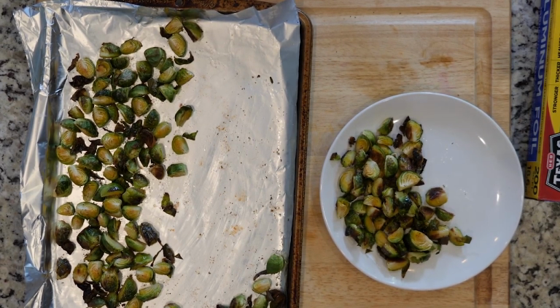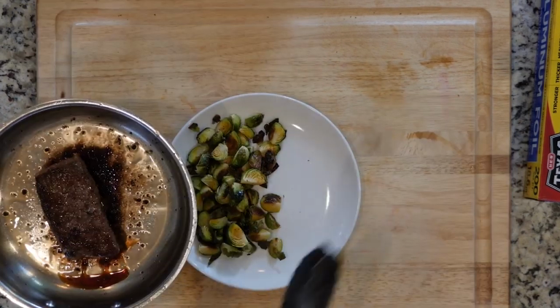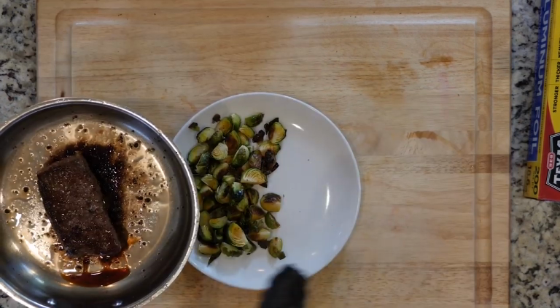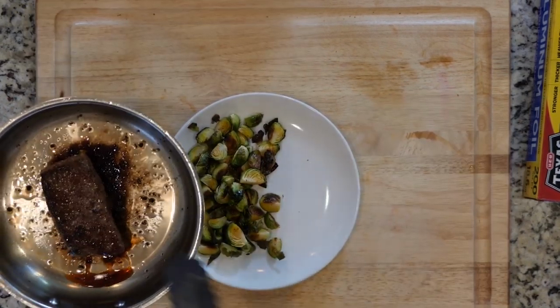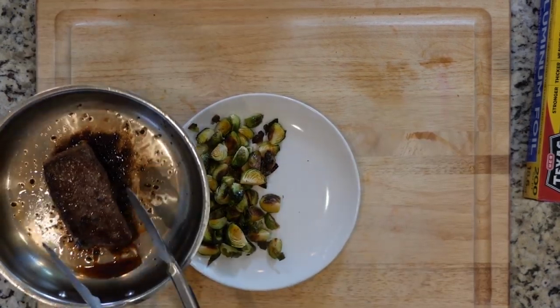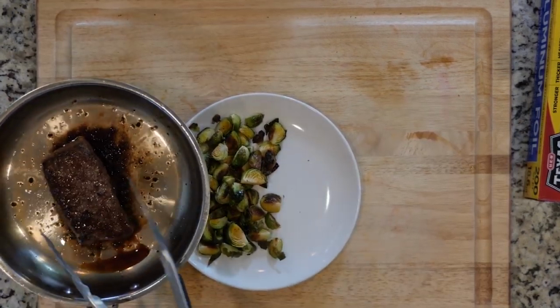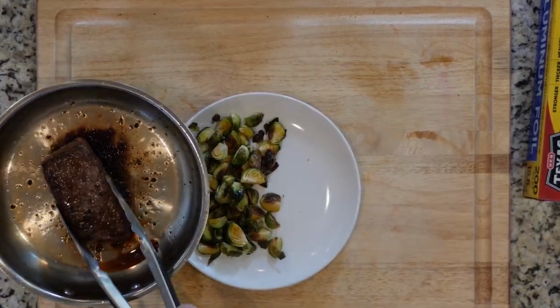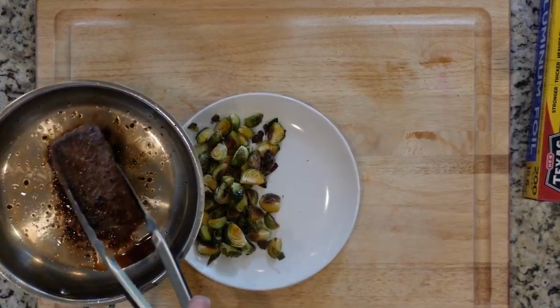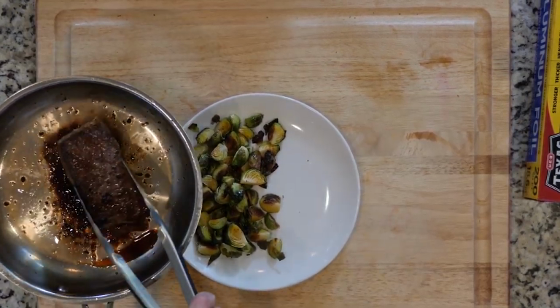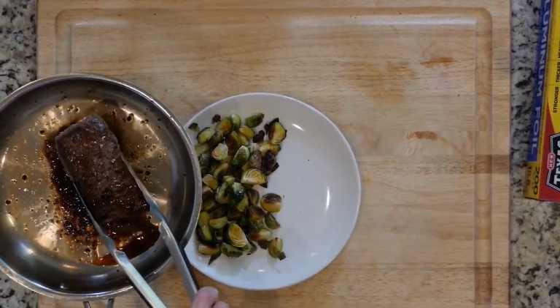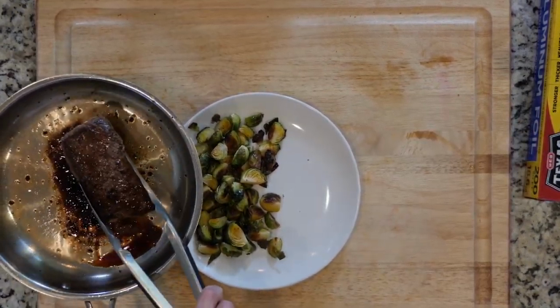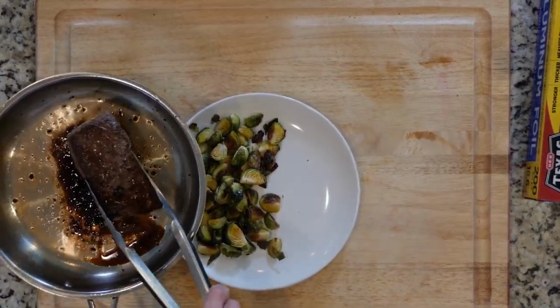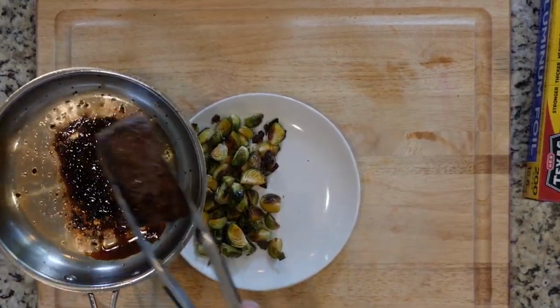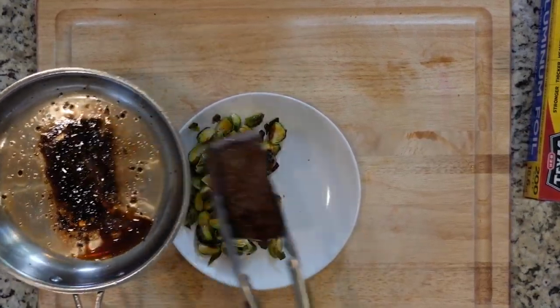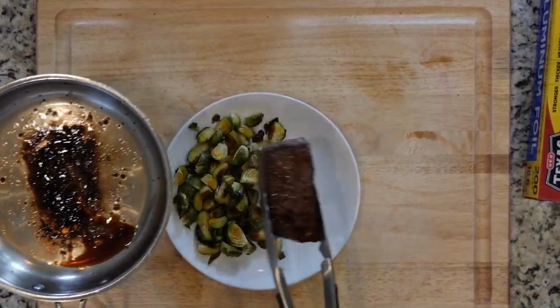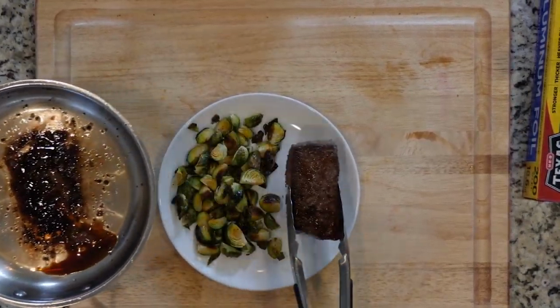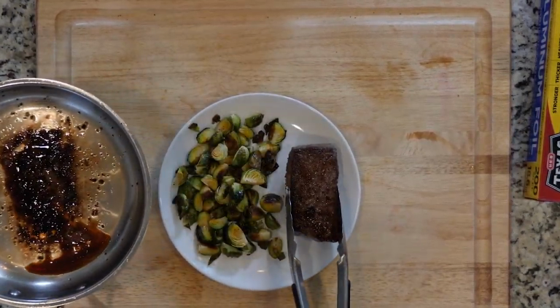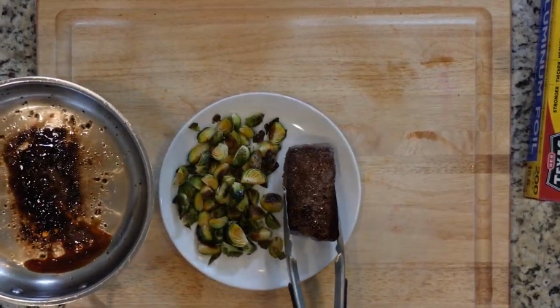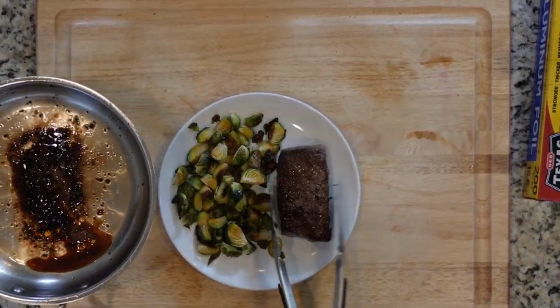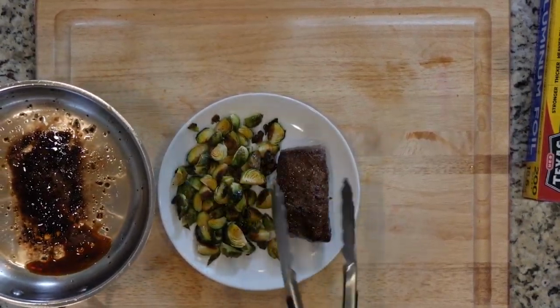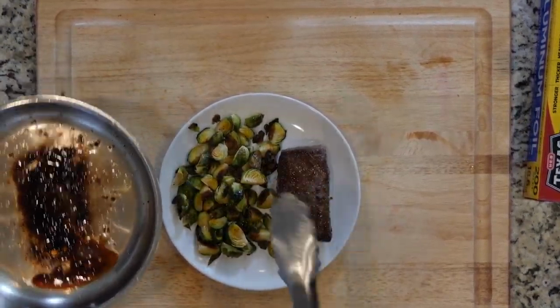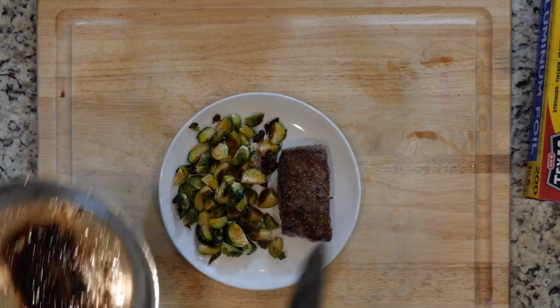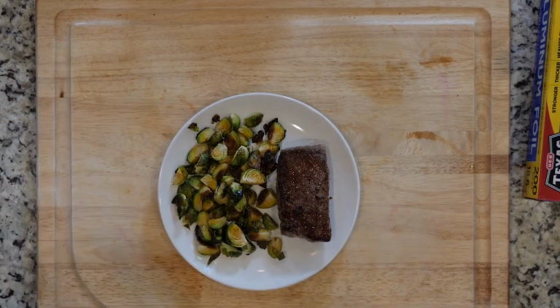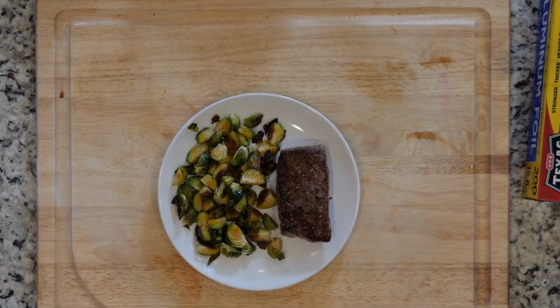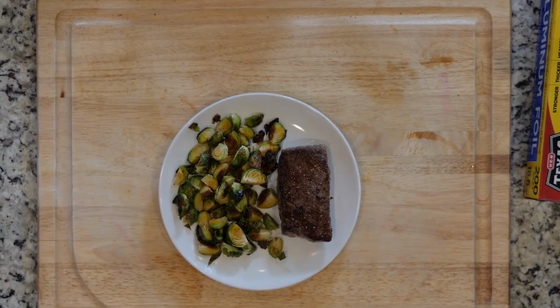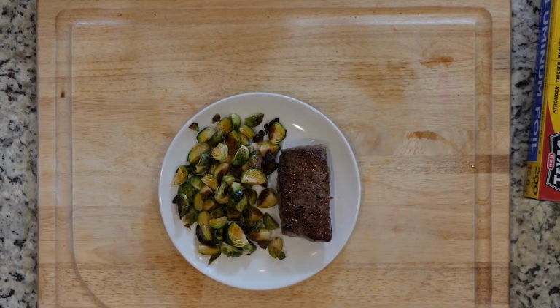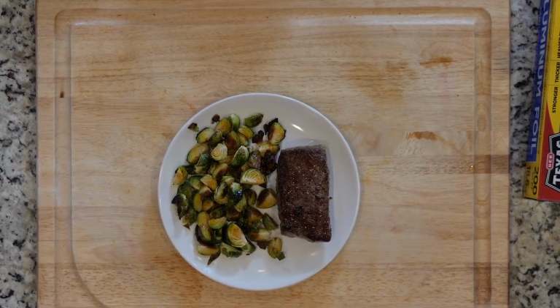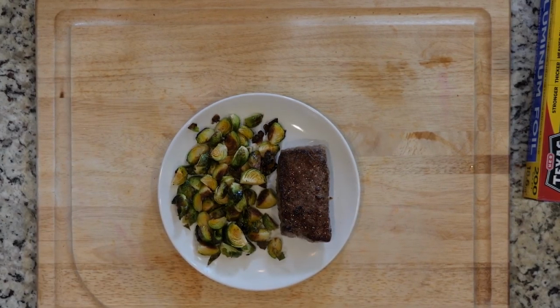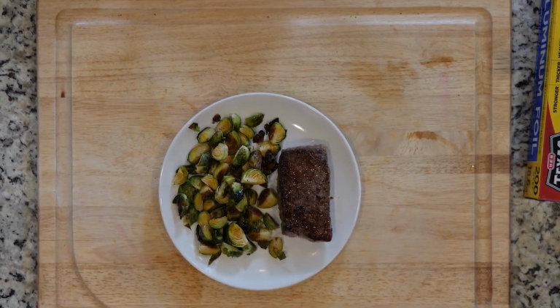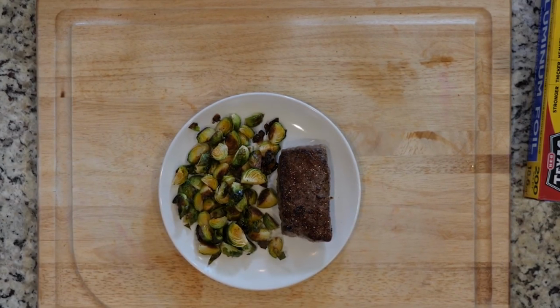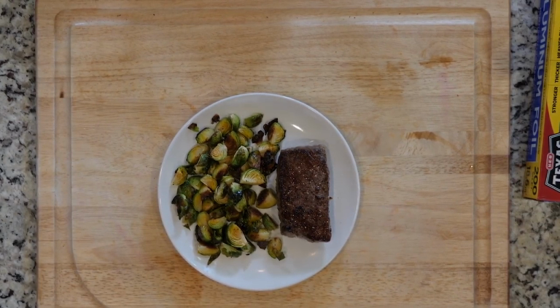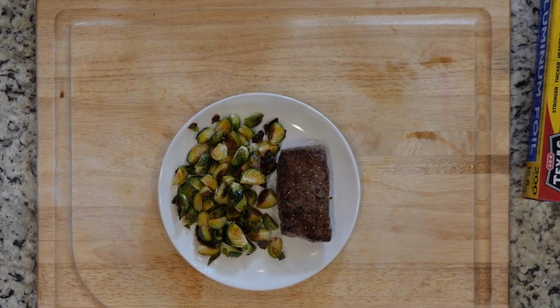Once the veggies and steaks are done cooking, place one steak and some Brussels sprouts on a plate, and let's eat.